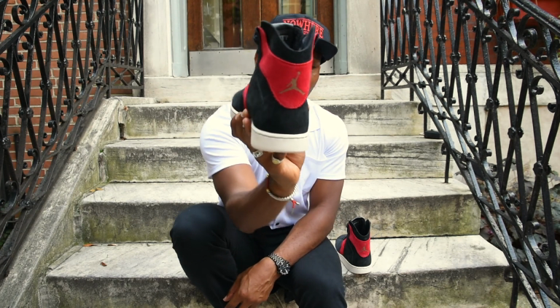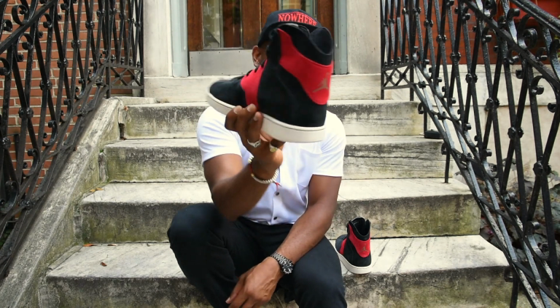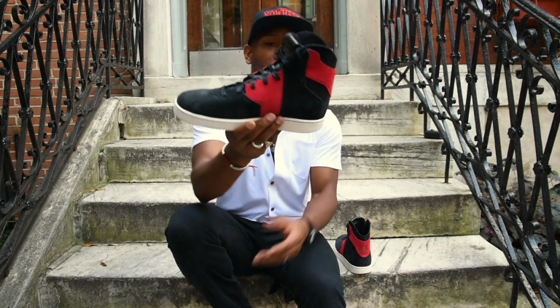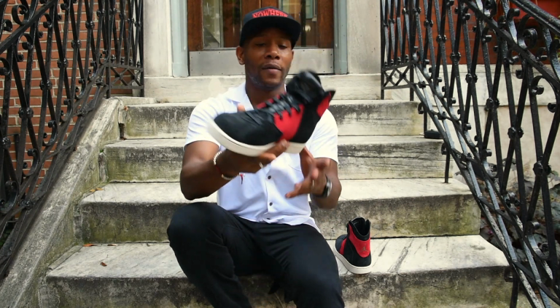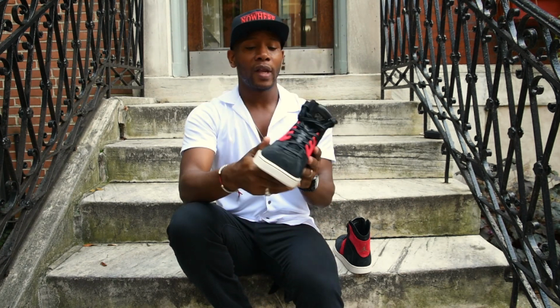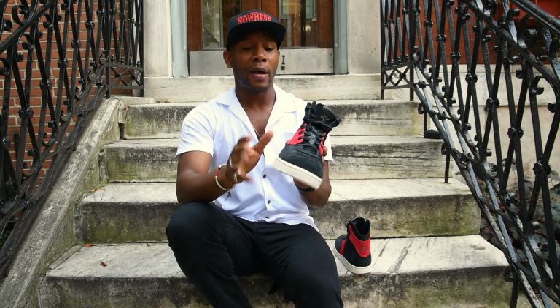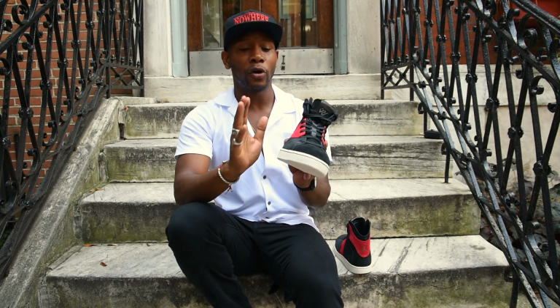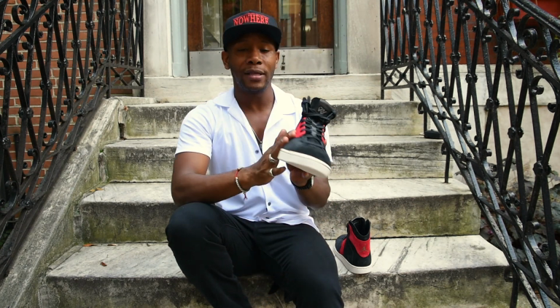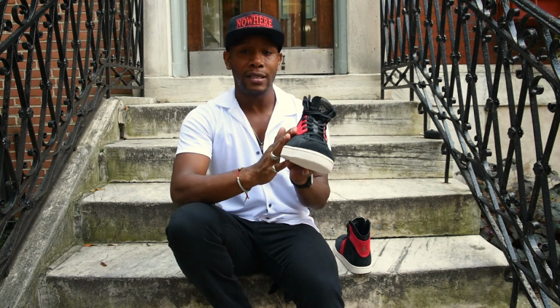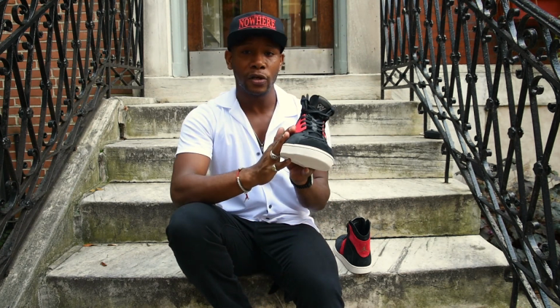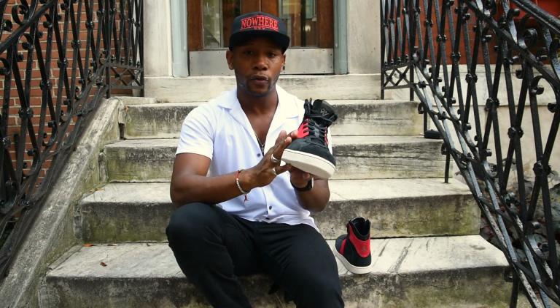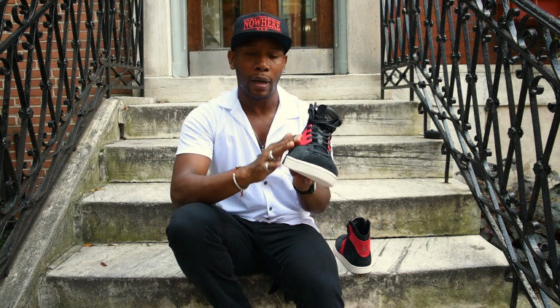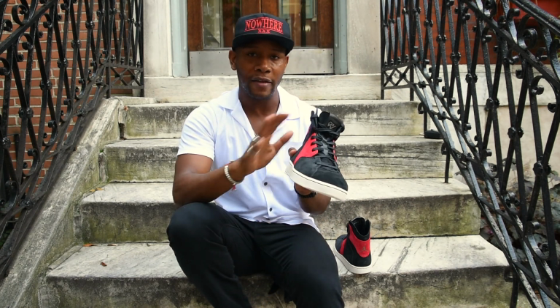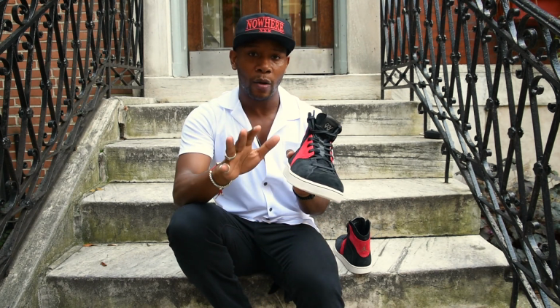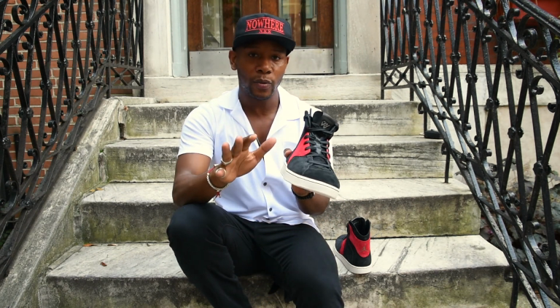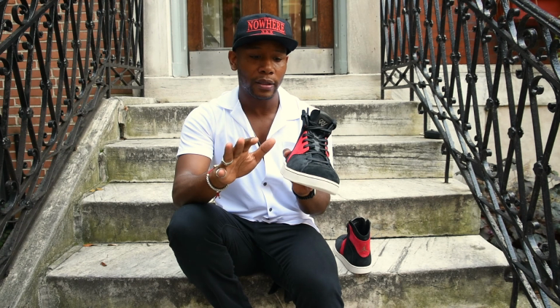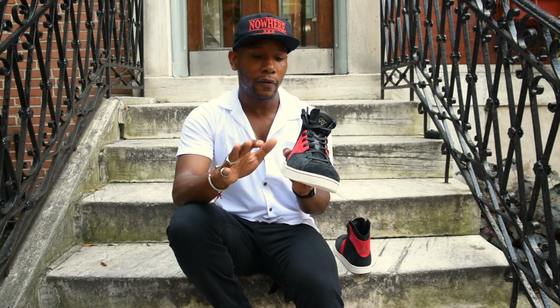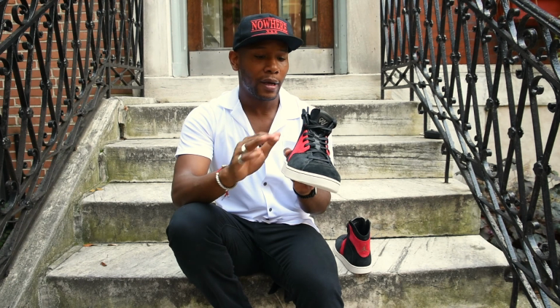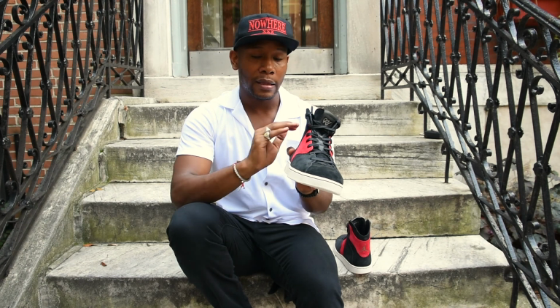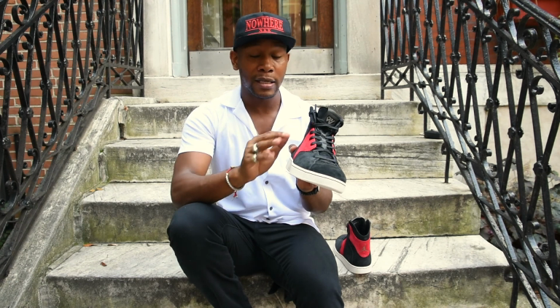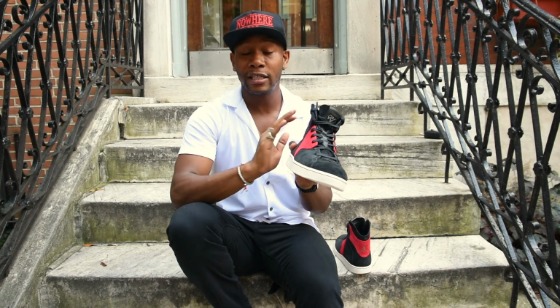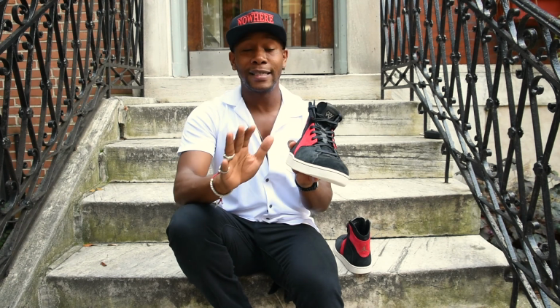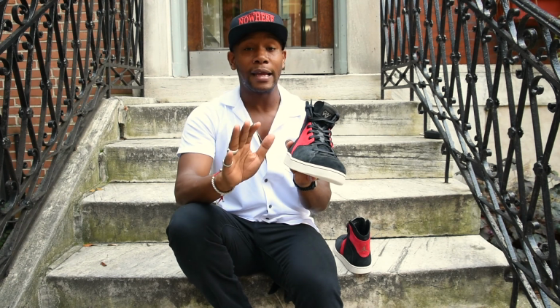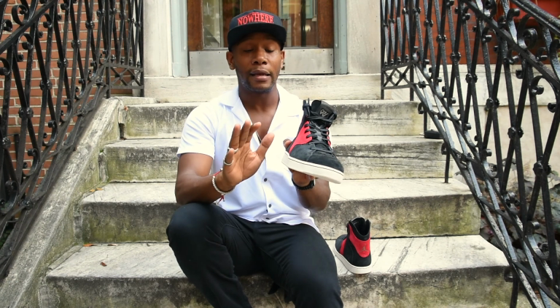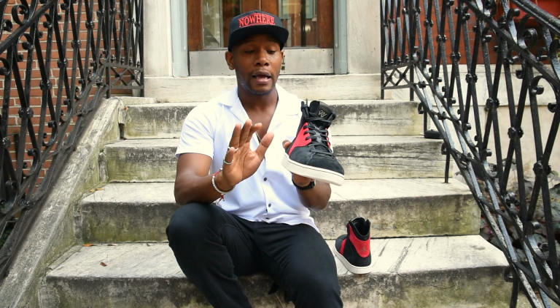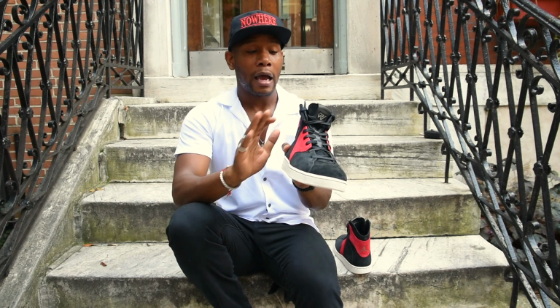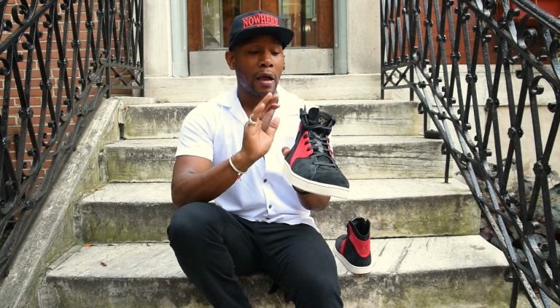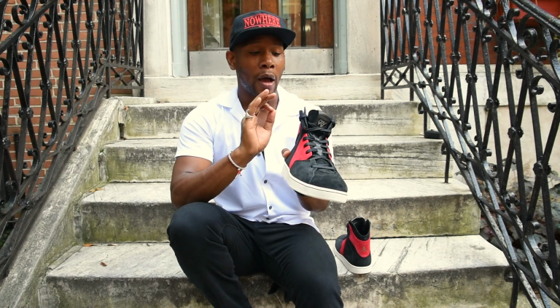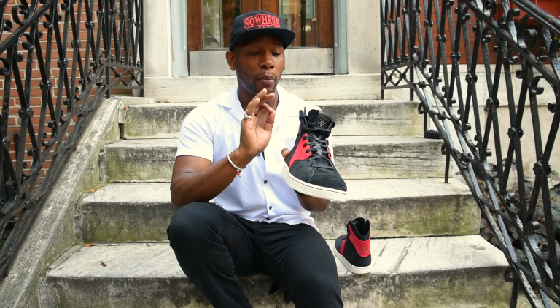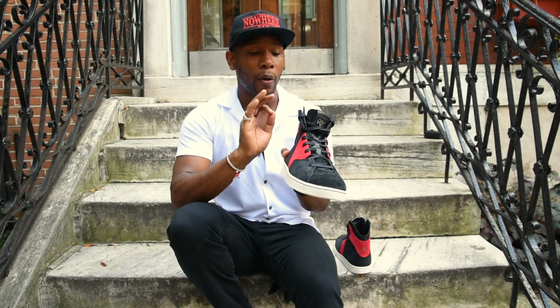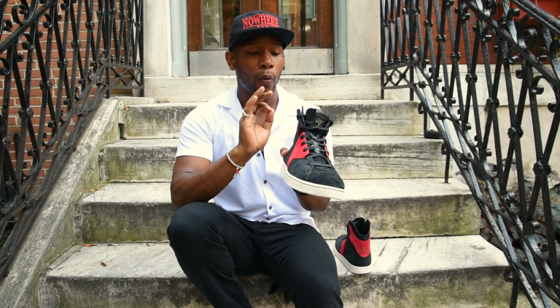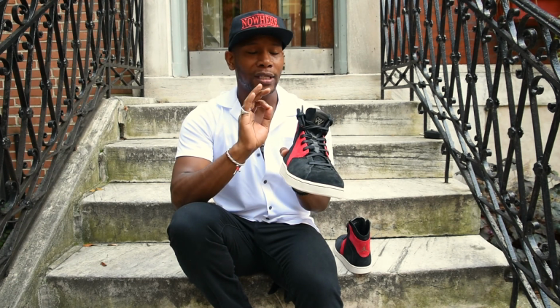This is definitely a true lifestyle sneaker. The bottom is all rubber sole, the upper is leather, and it has the iconic Jordan logo — the Jumpman — on the back. From a lifestyle perspective, I'd rate these sneakers a 10.